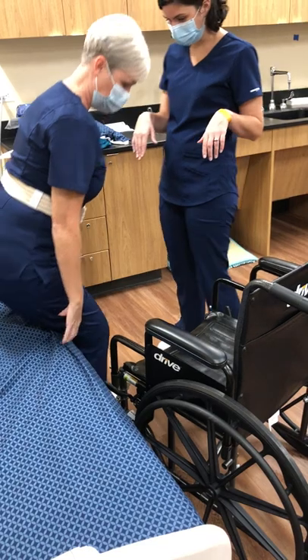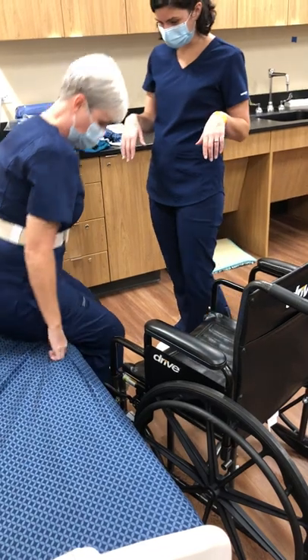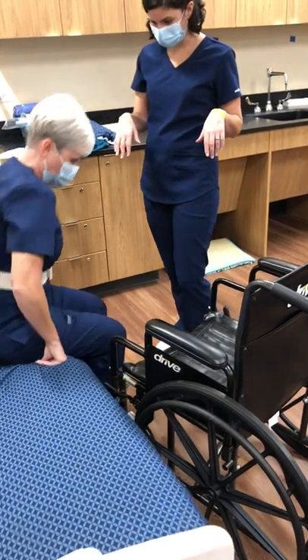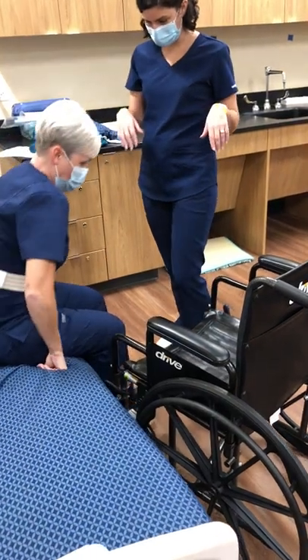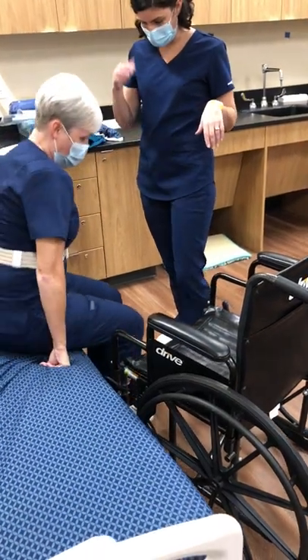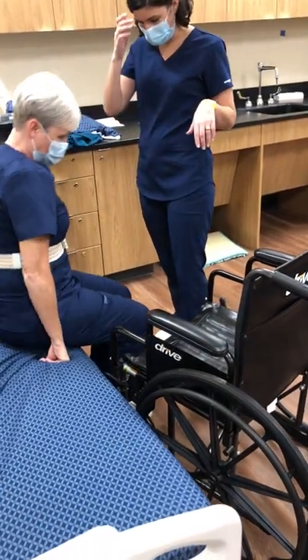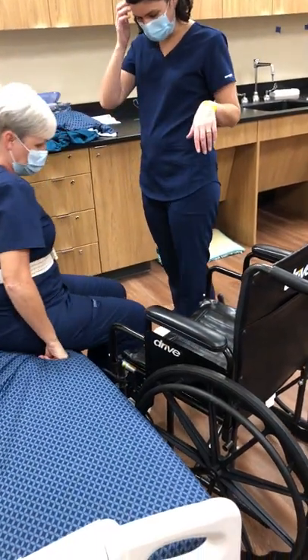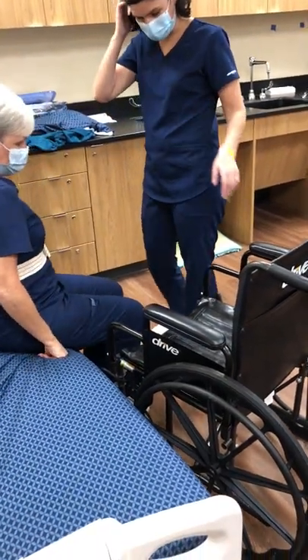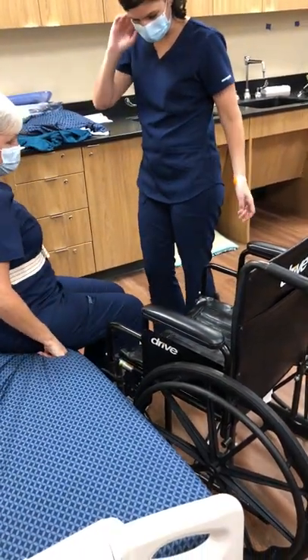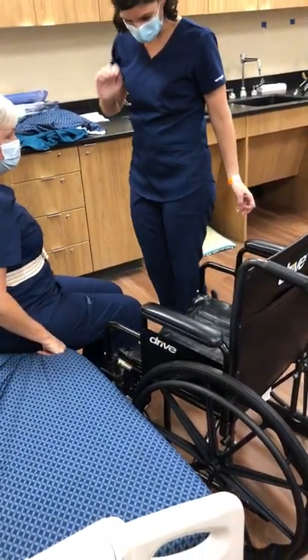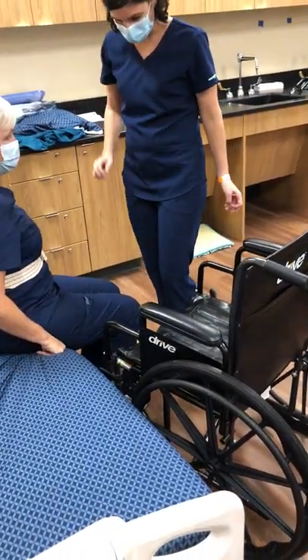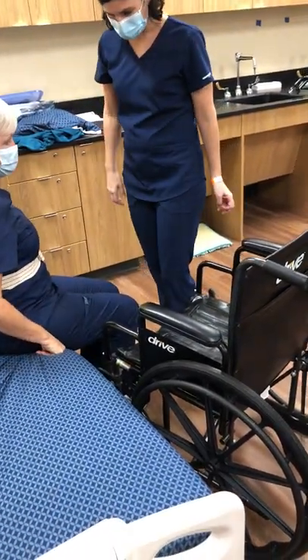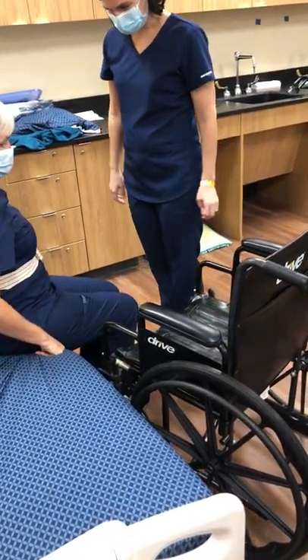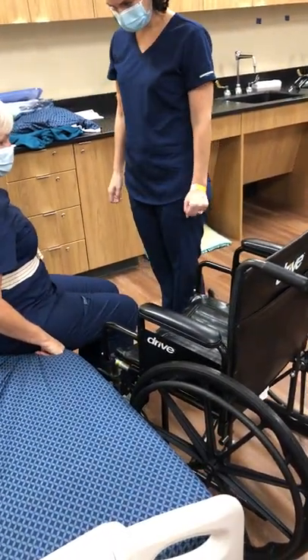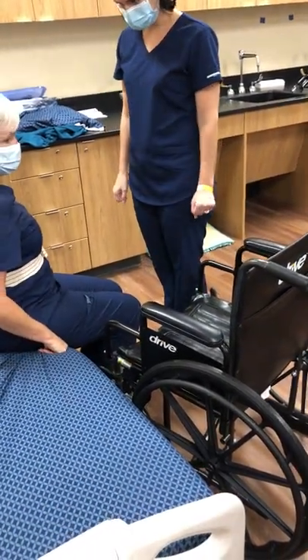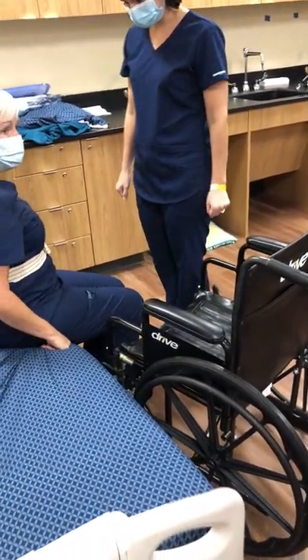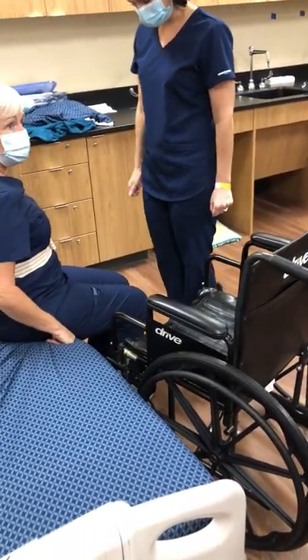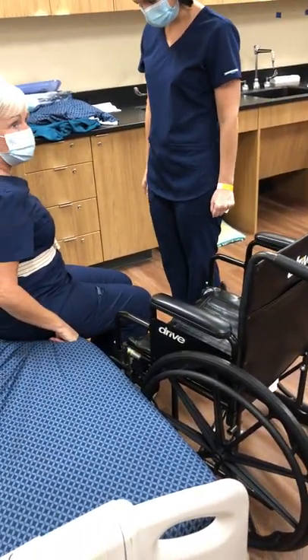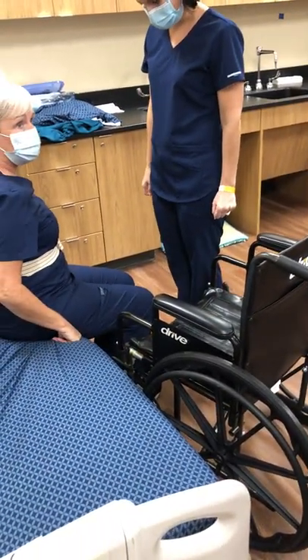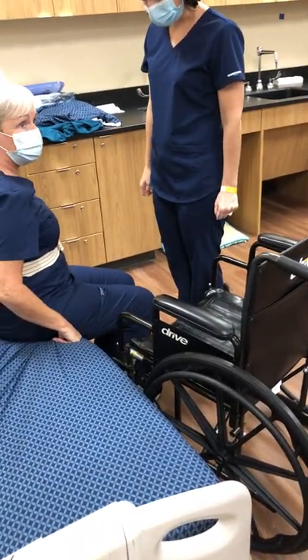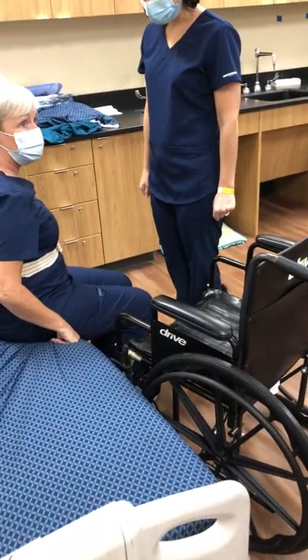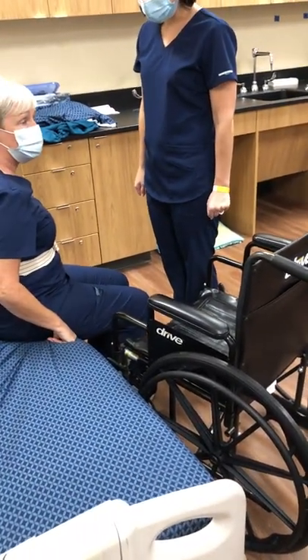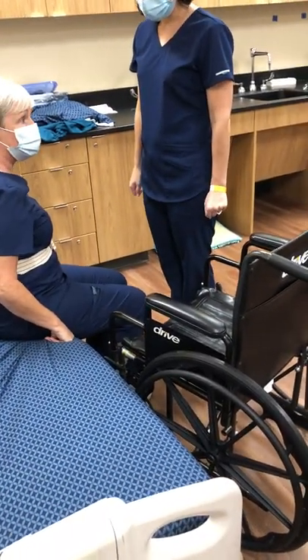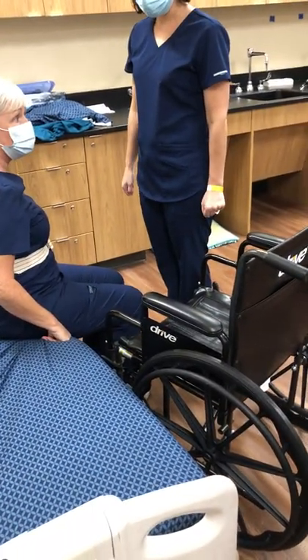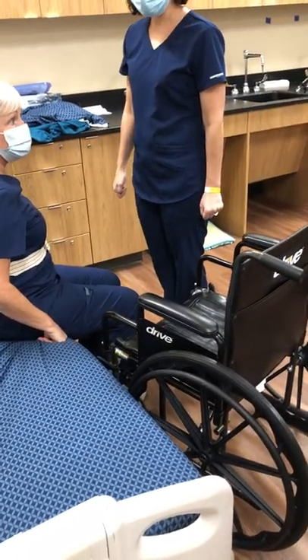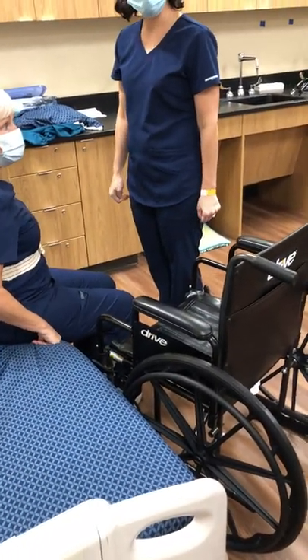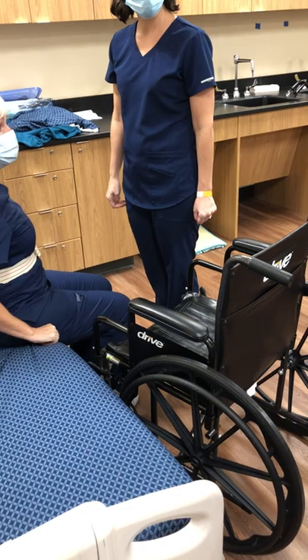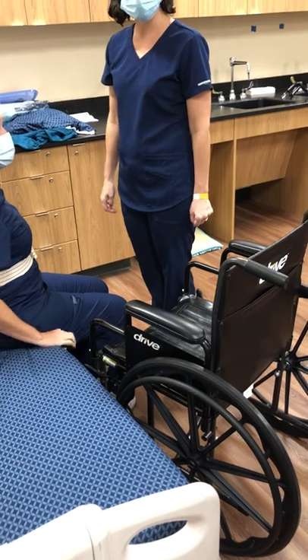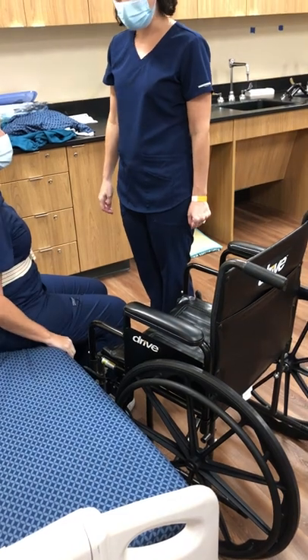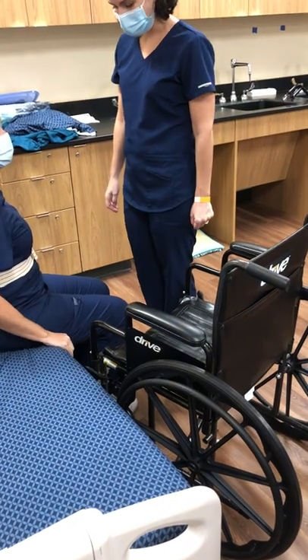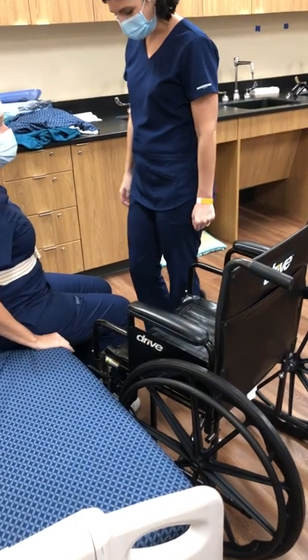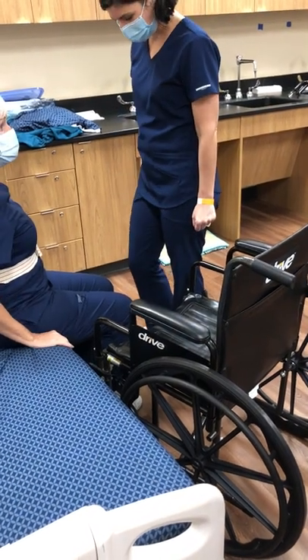End to bed, scoot it, scoot it. Okay, stand, pivot — bed to wheelchair.